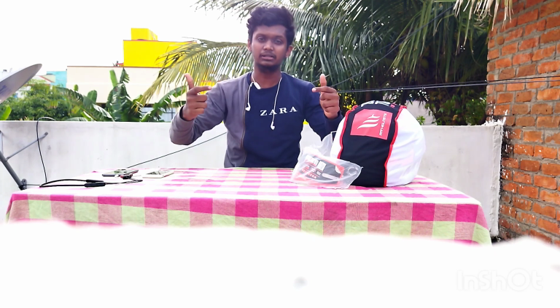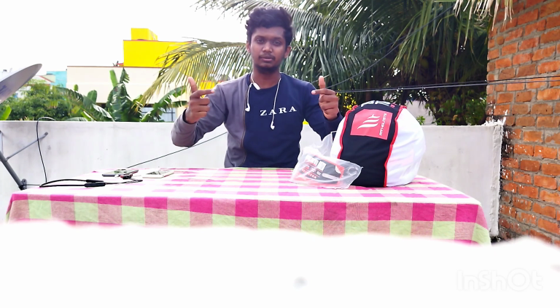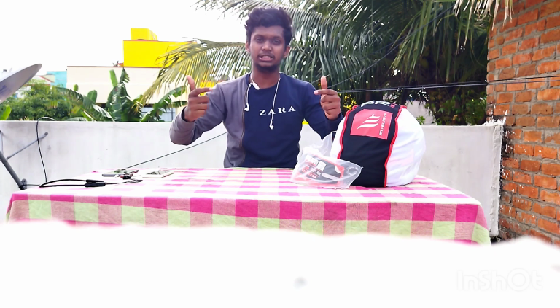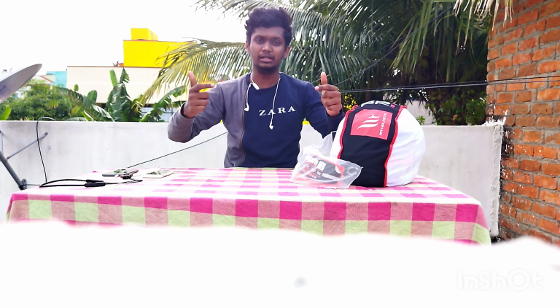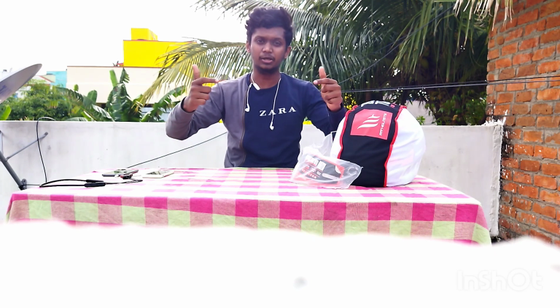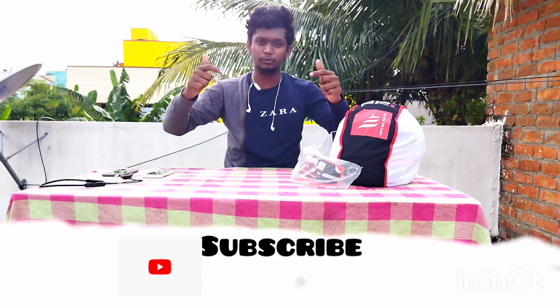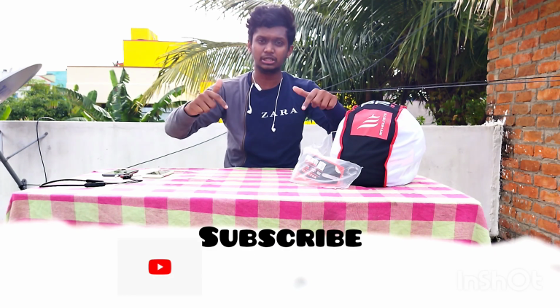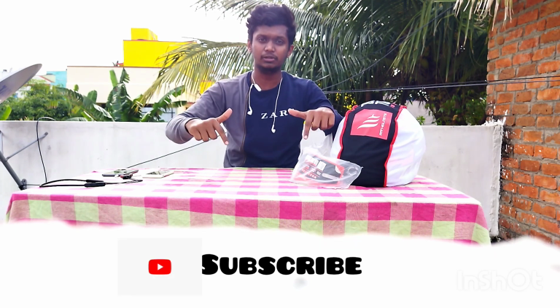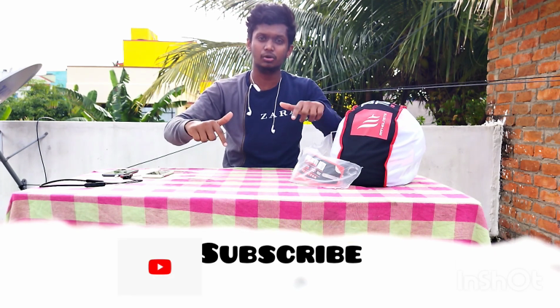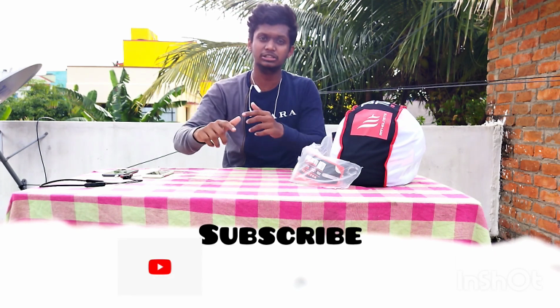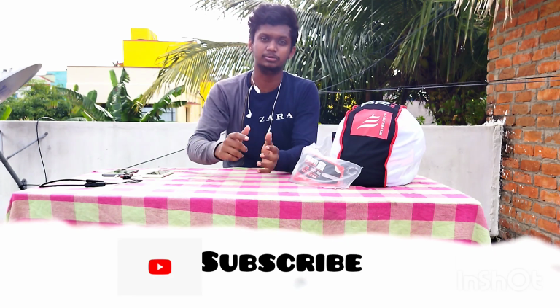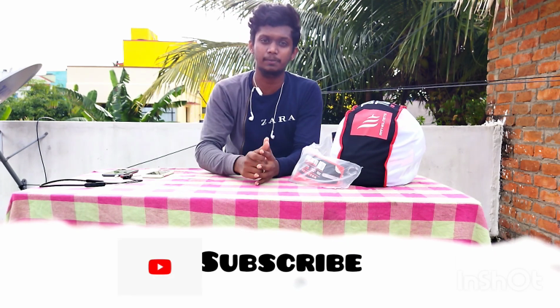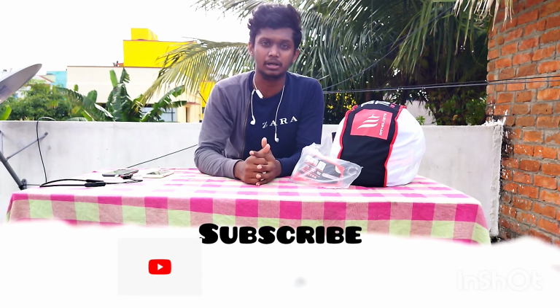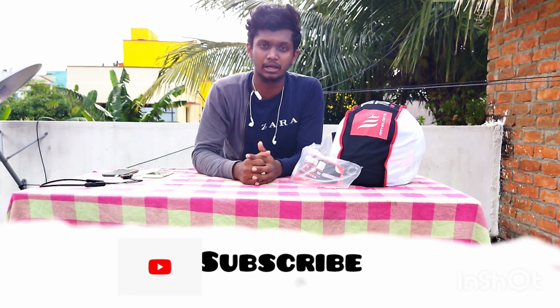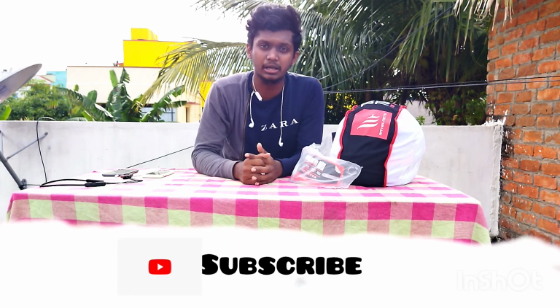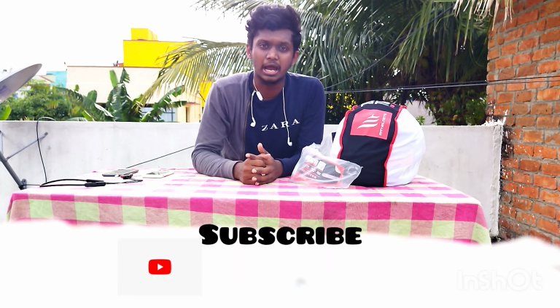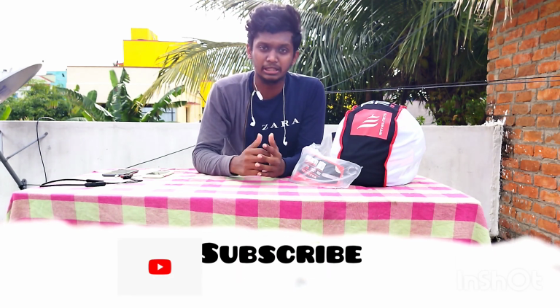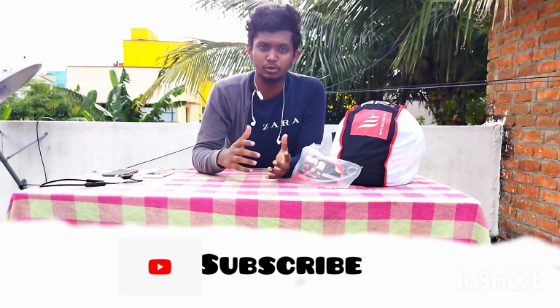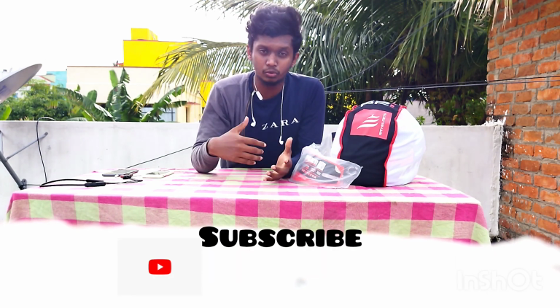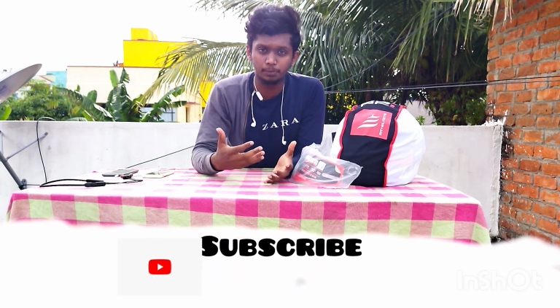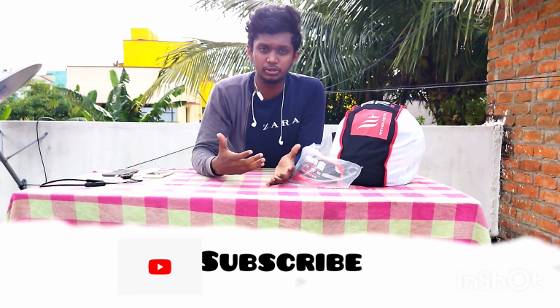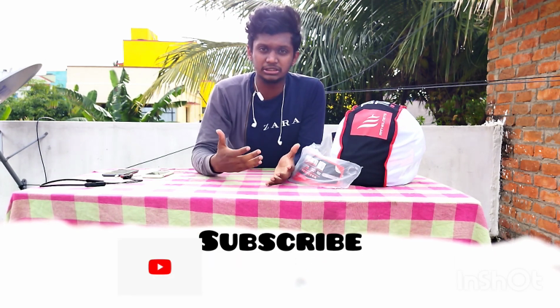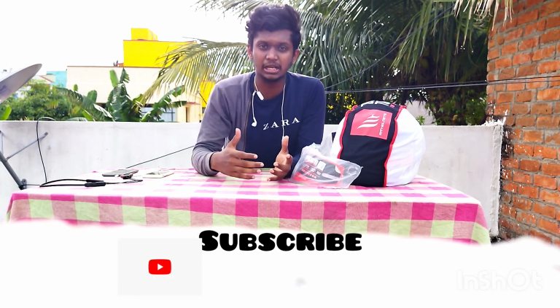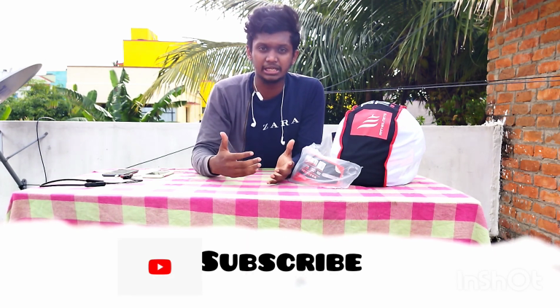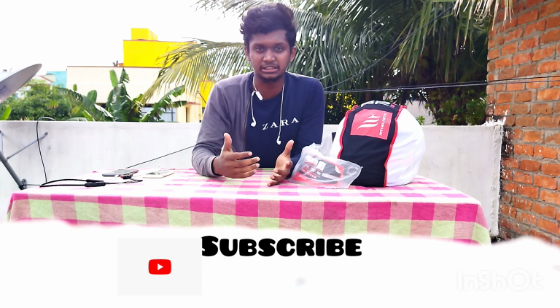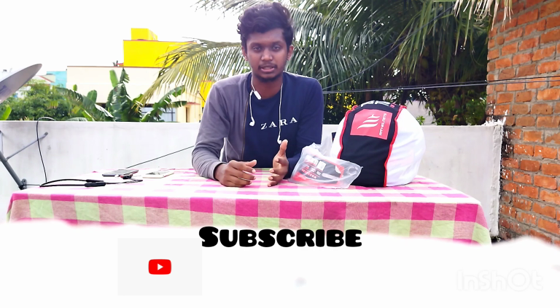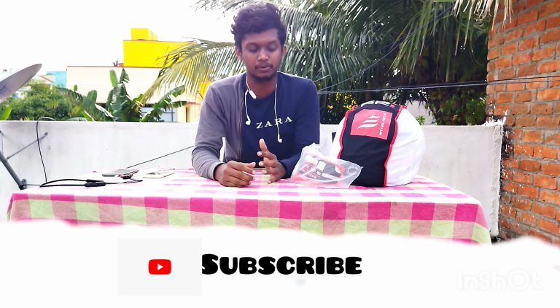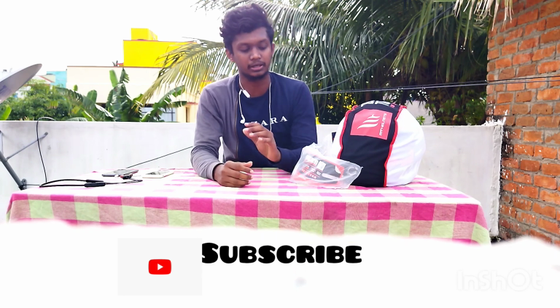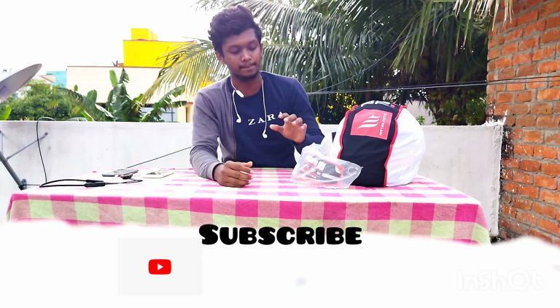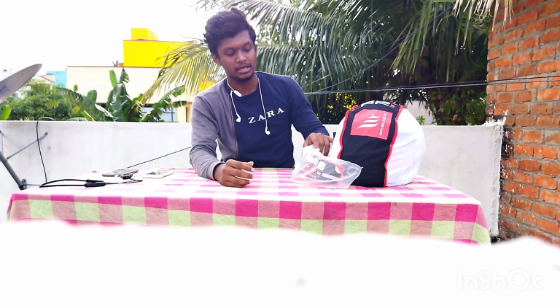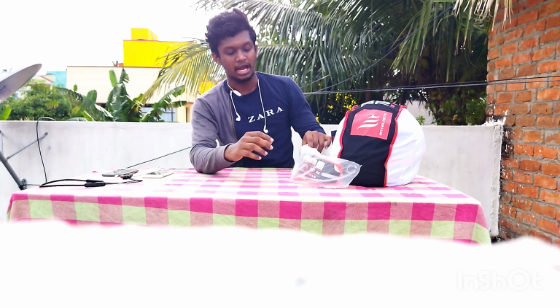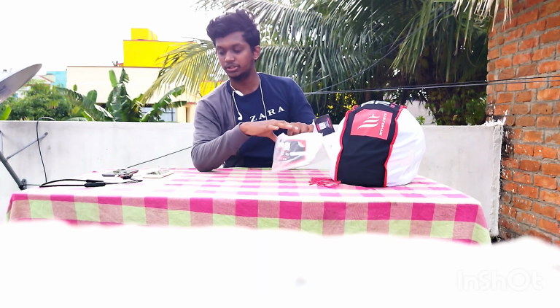If you can help us, please subscribe to our channel, and do like and subscribe.